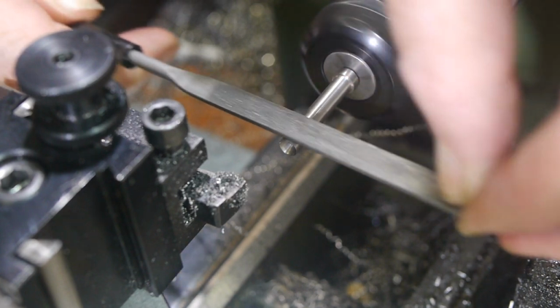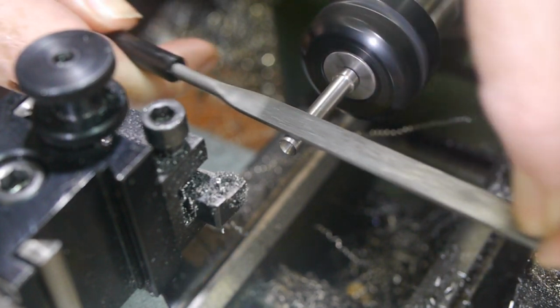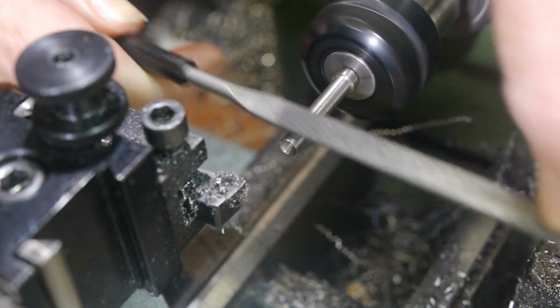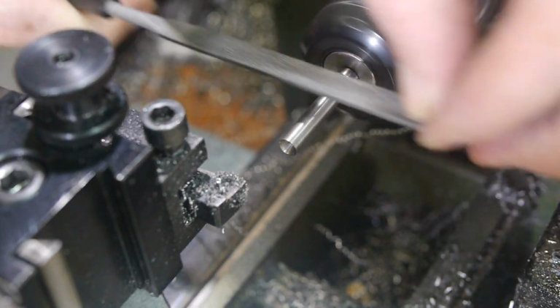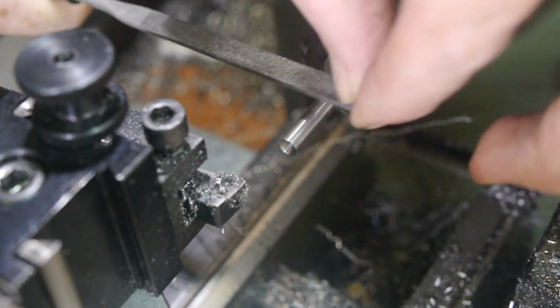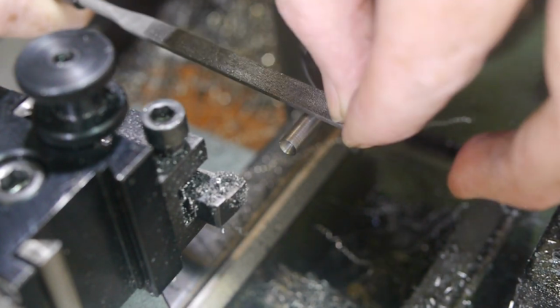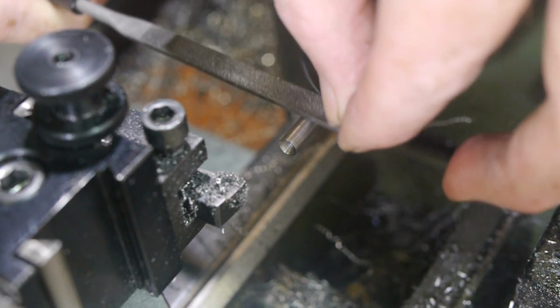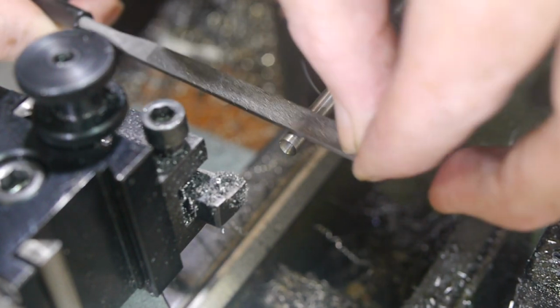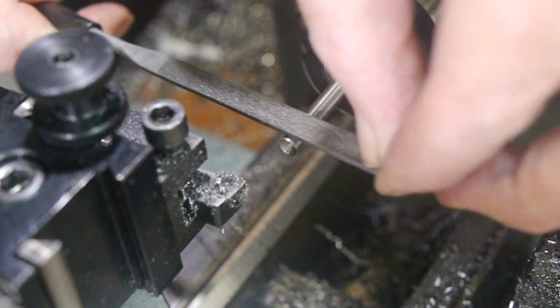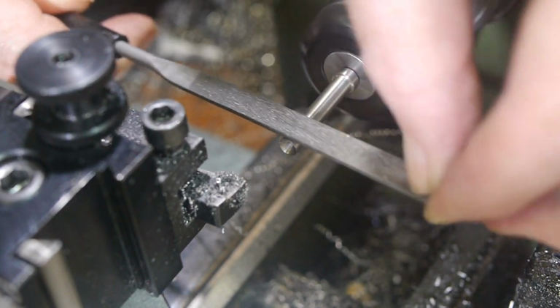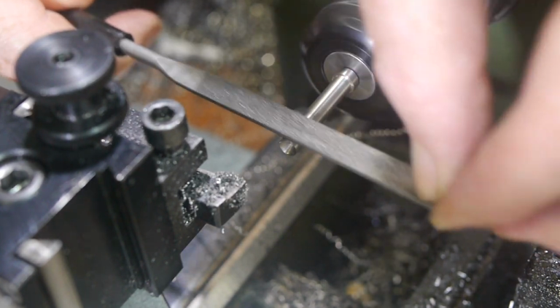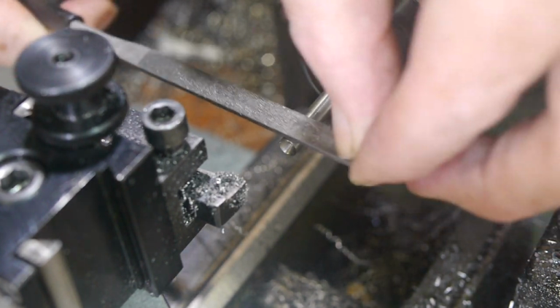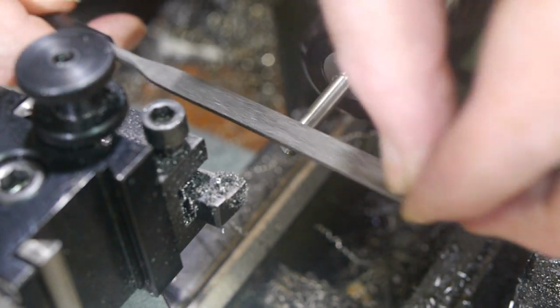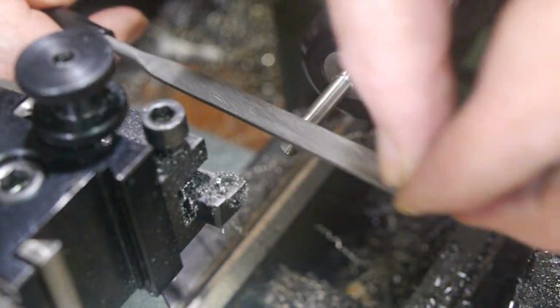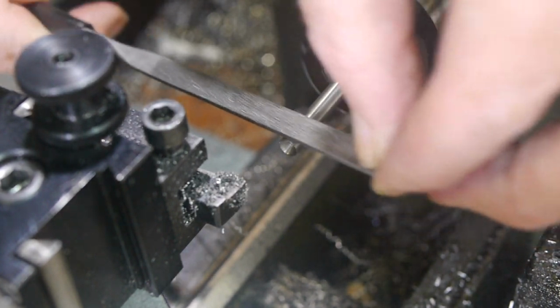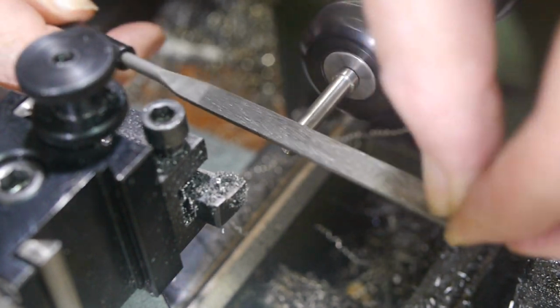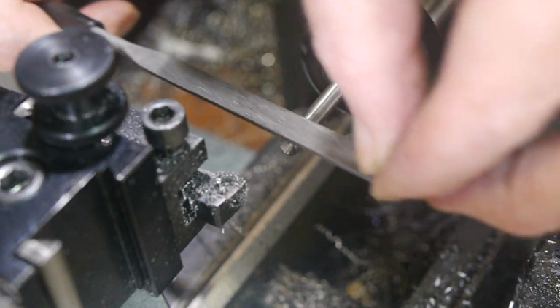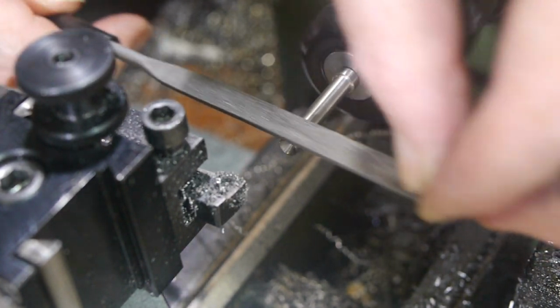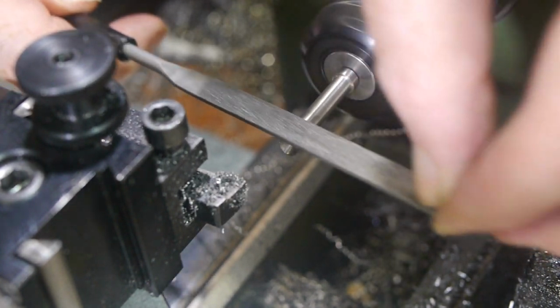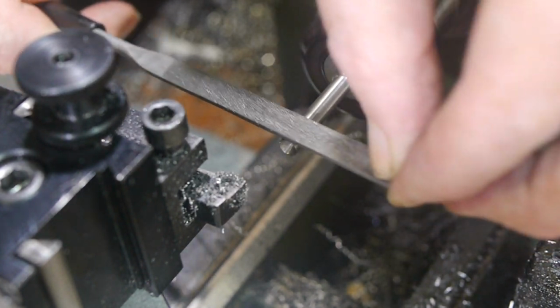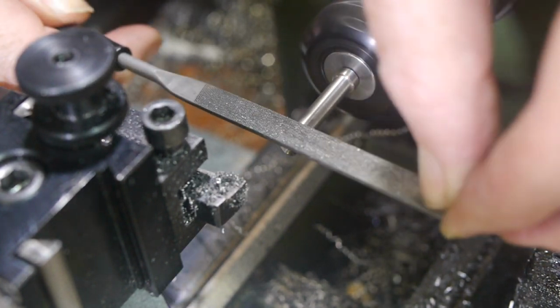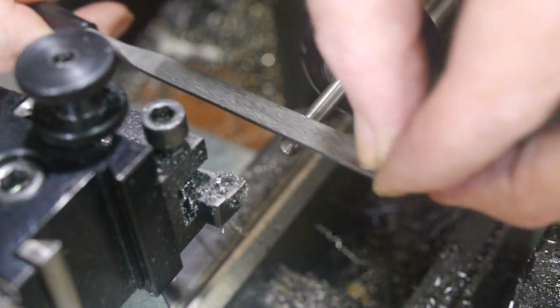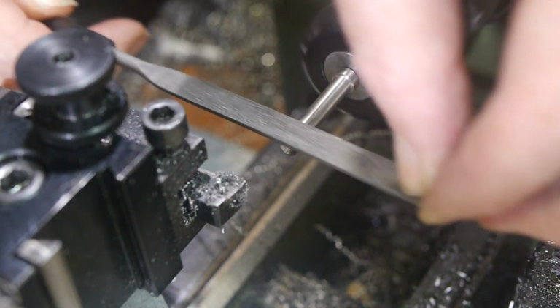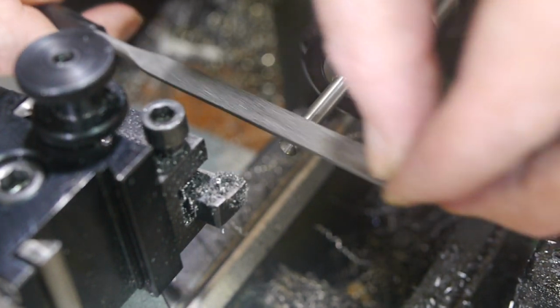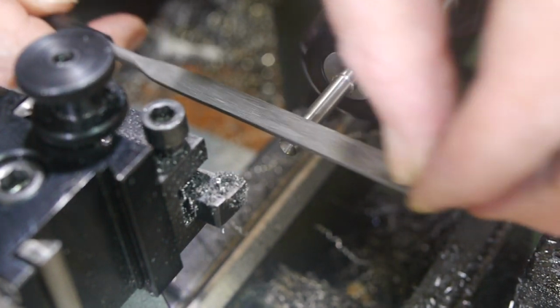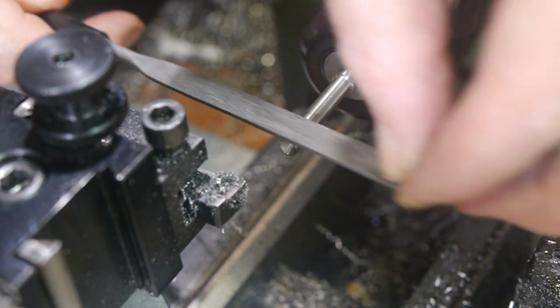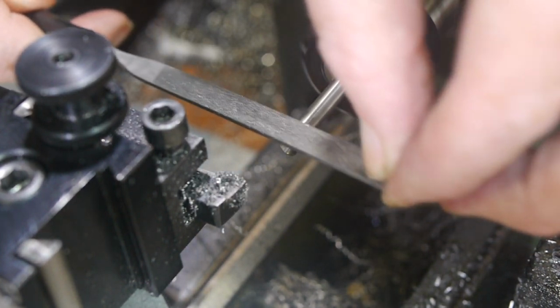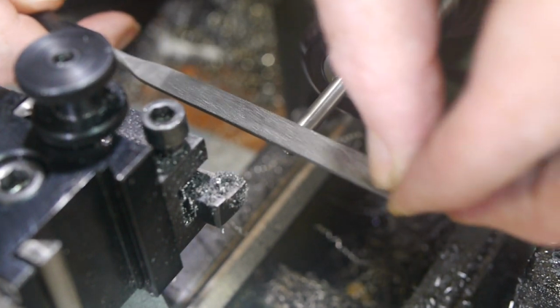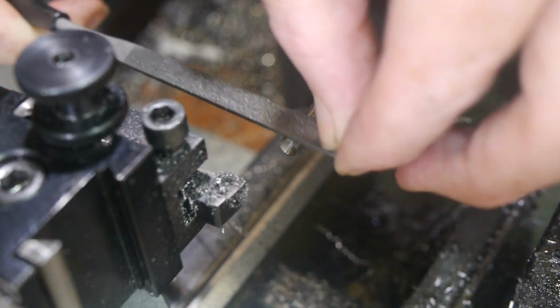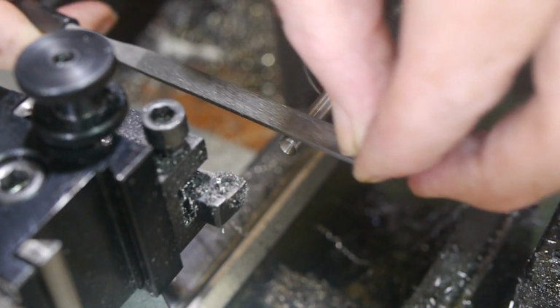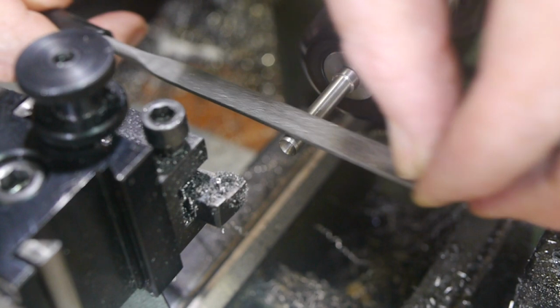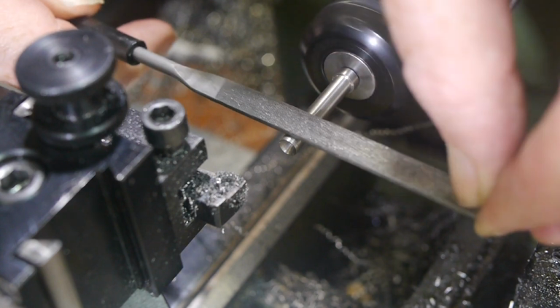I did my best to fix the taper with the file, before polishing the contact surface as I'd done with the other end.